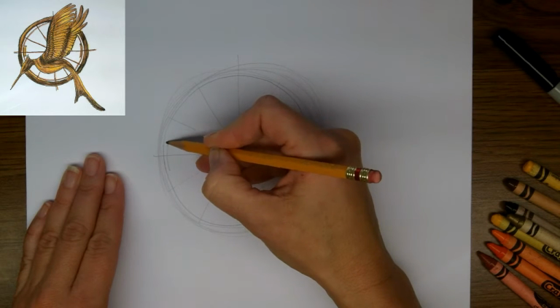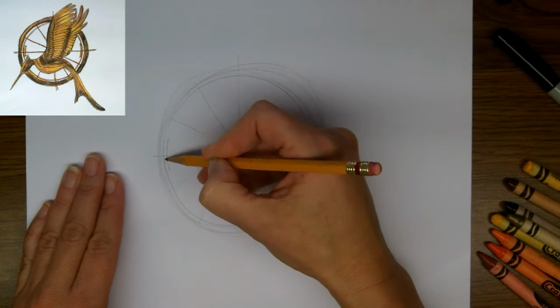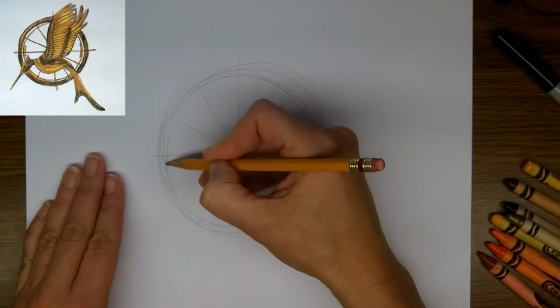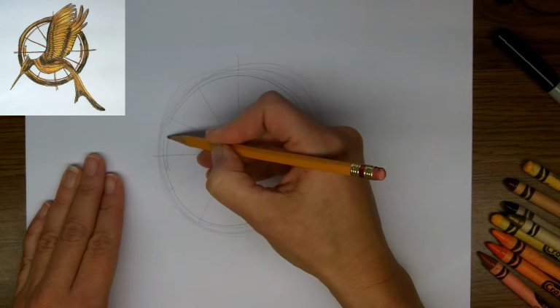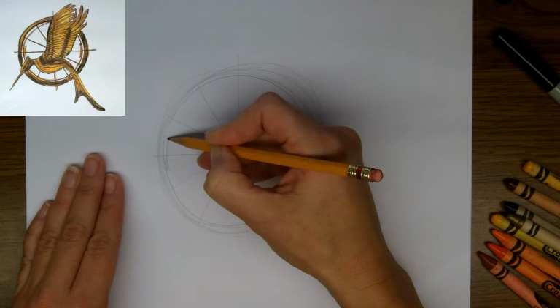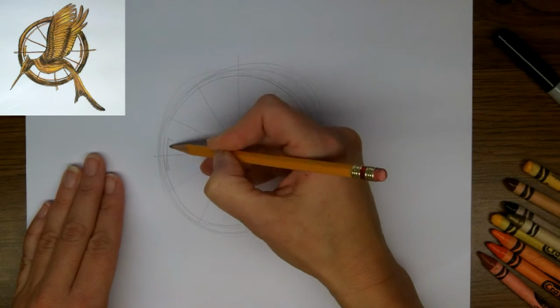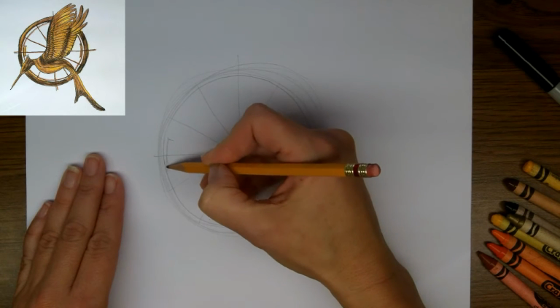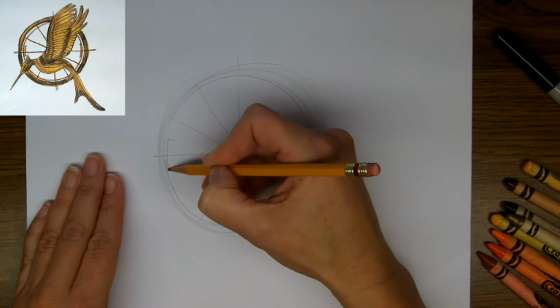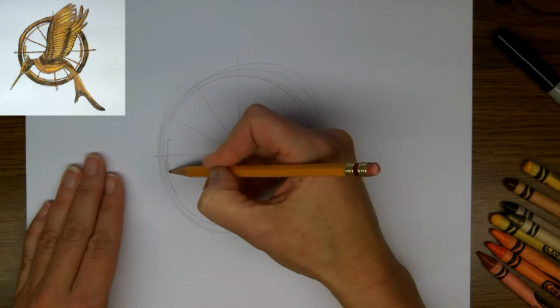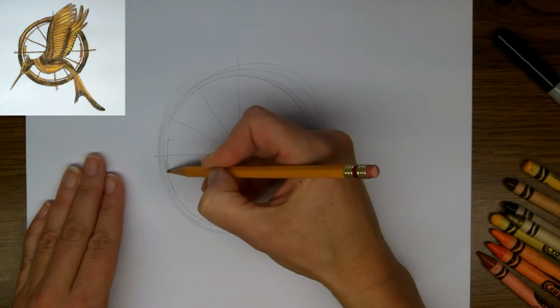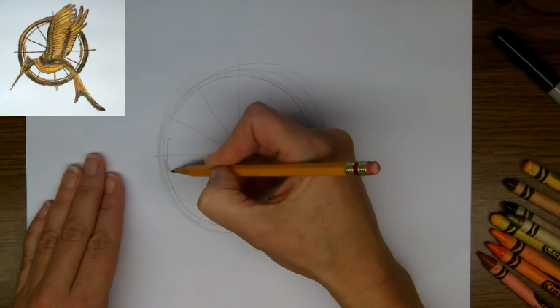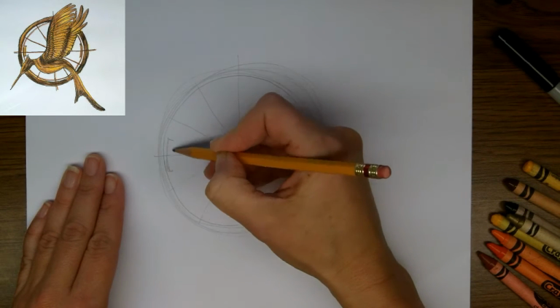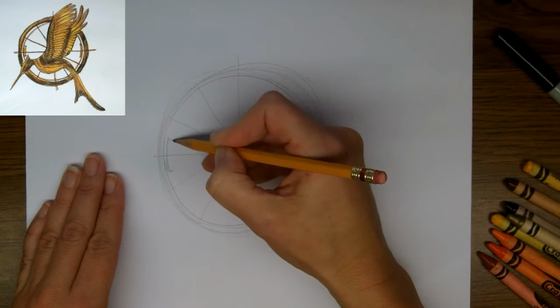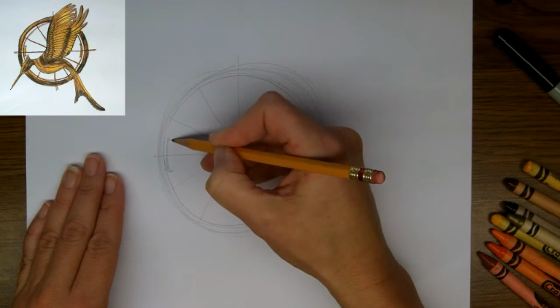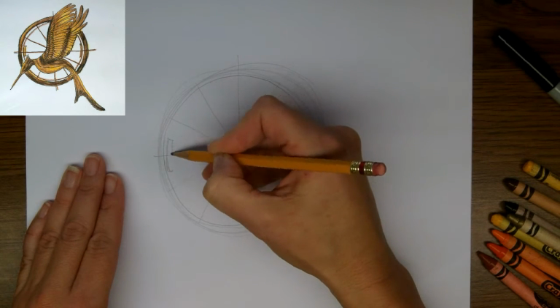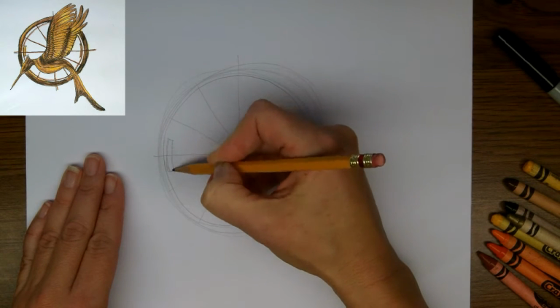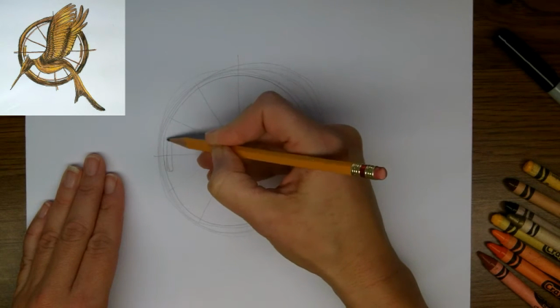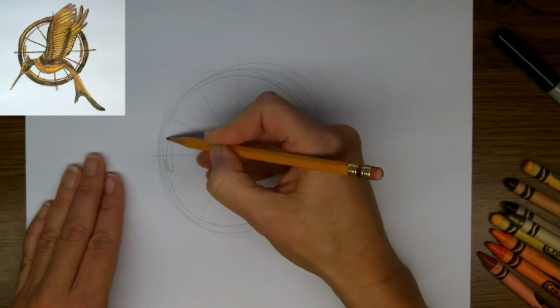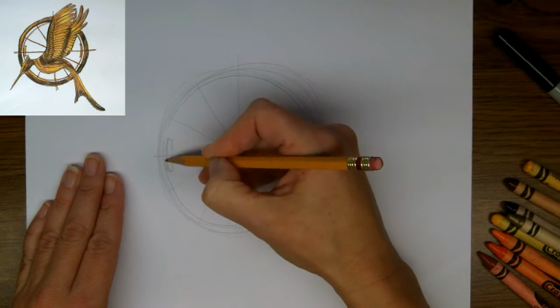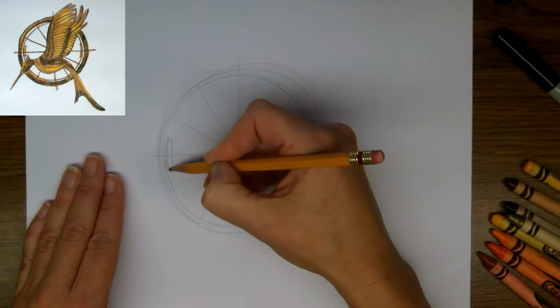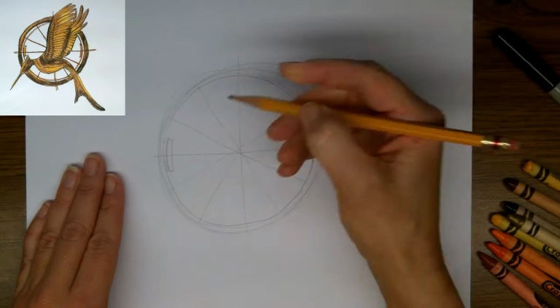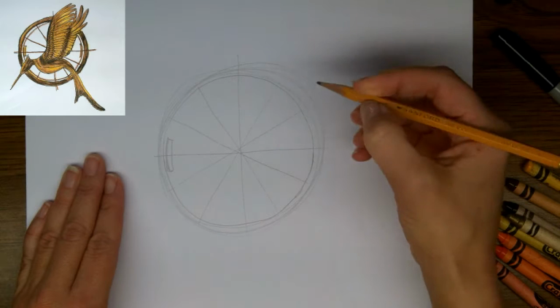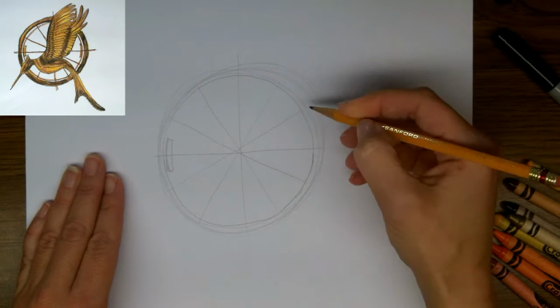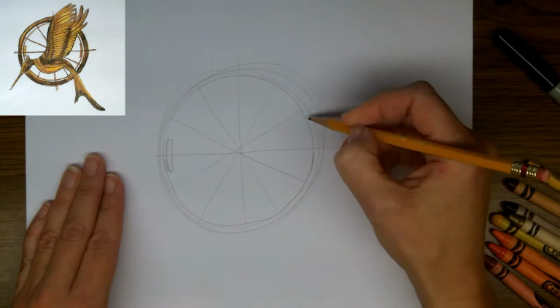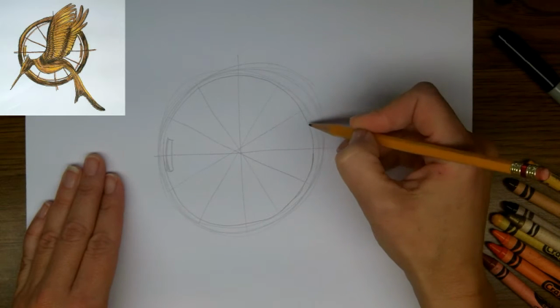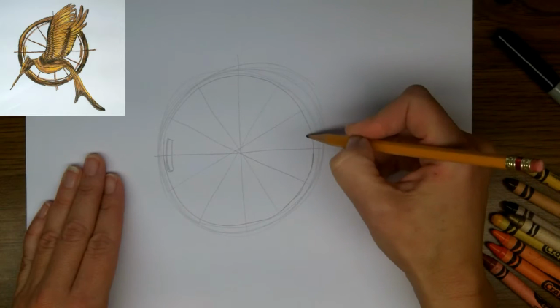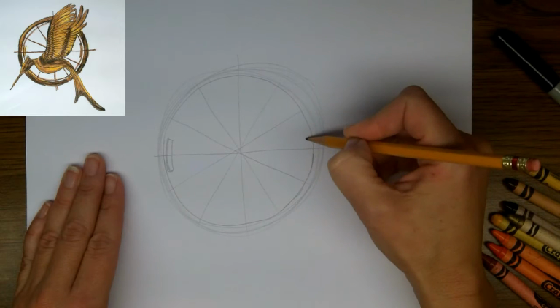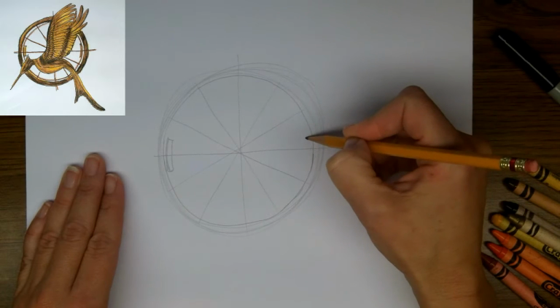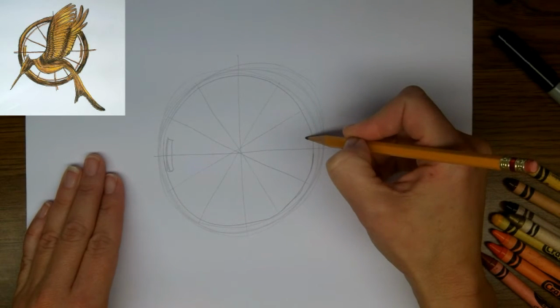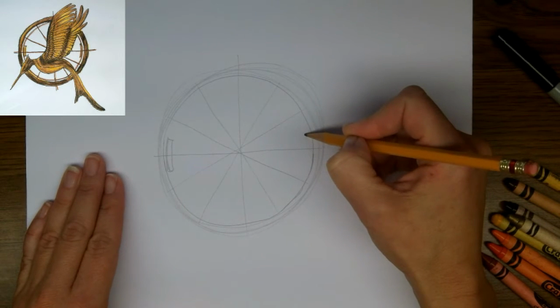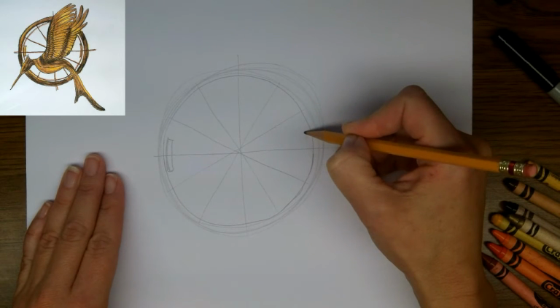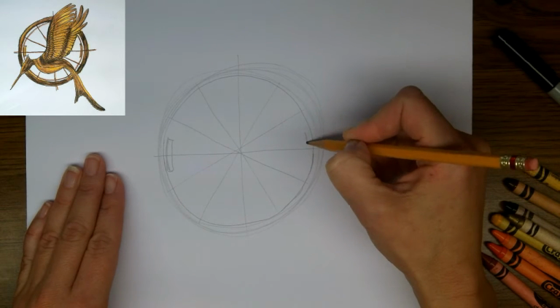Now, at 3 o'clock and 9 o'clock, there are these small rectangles that curve in towards the middle.